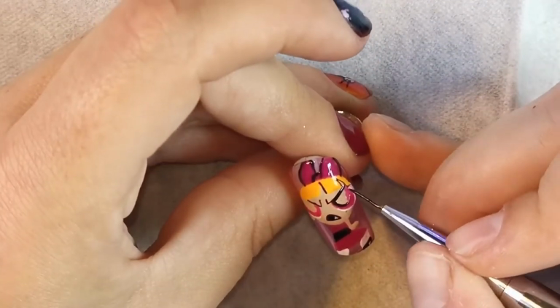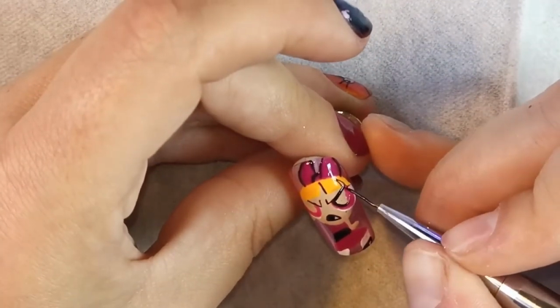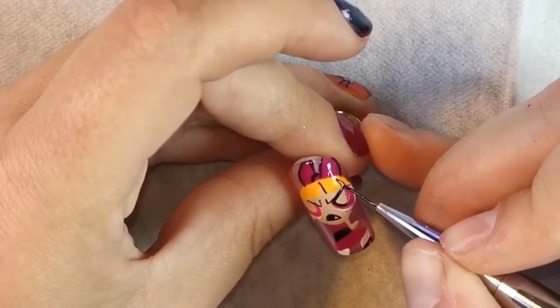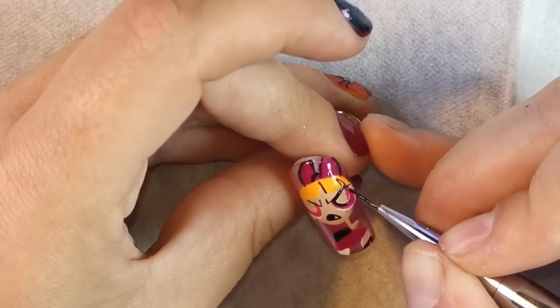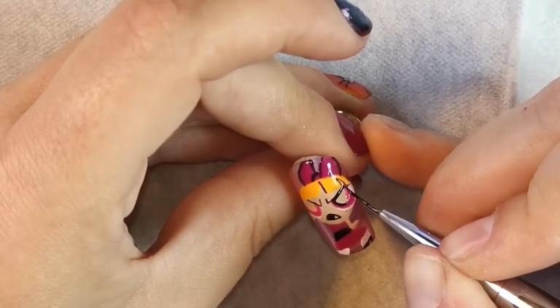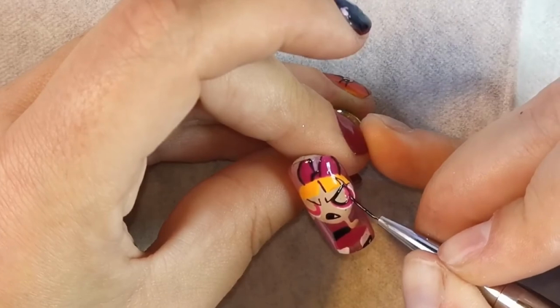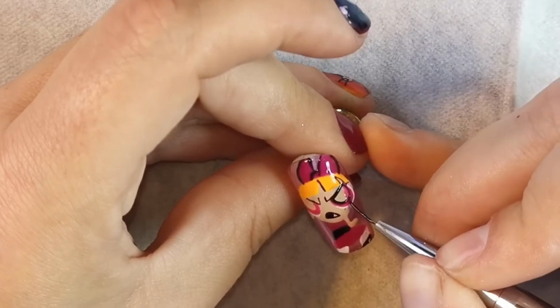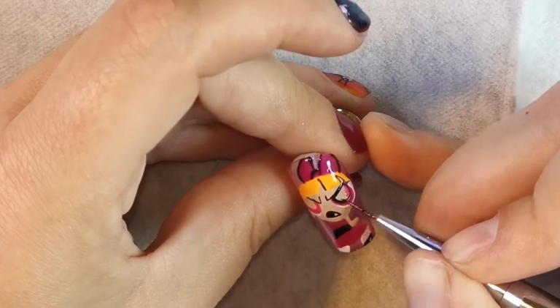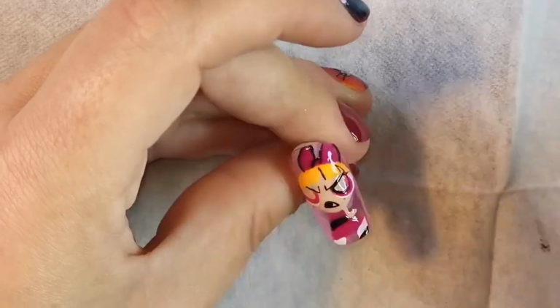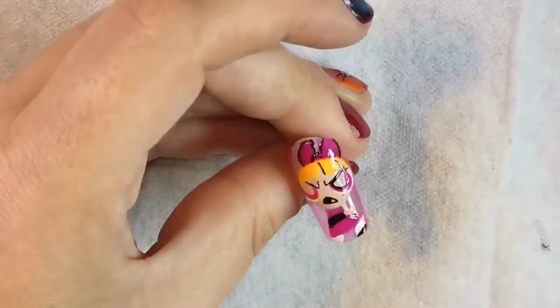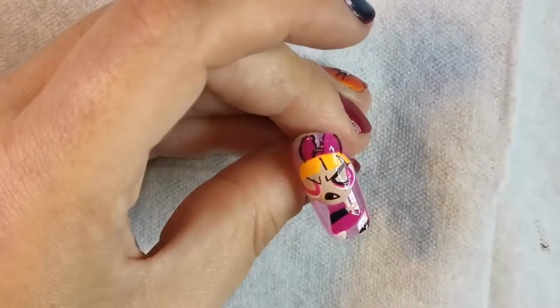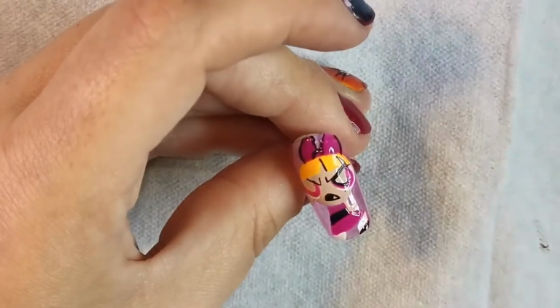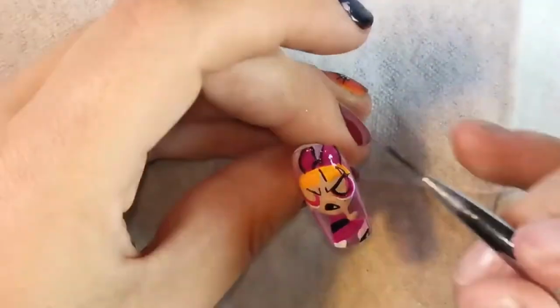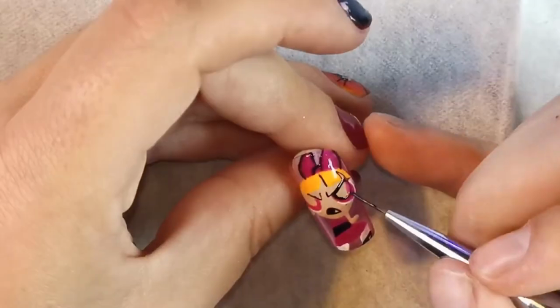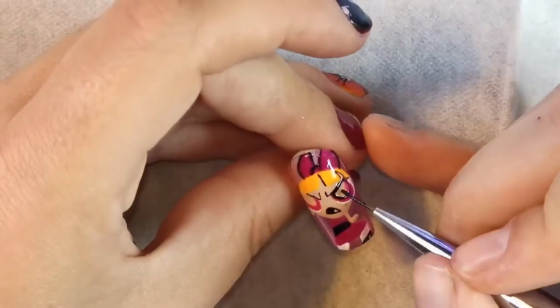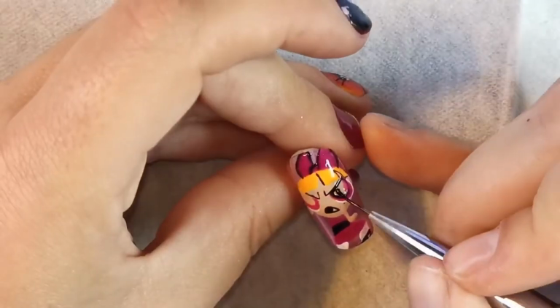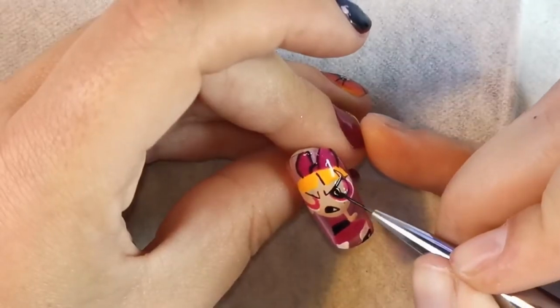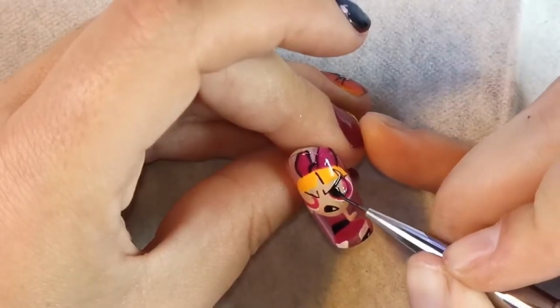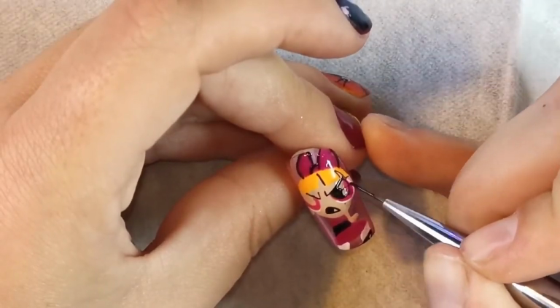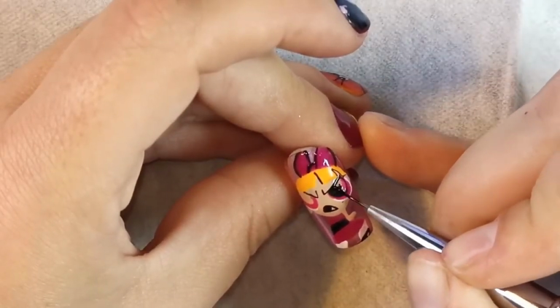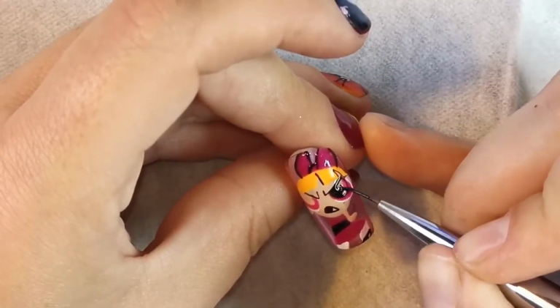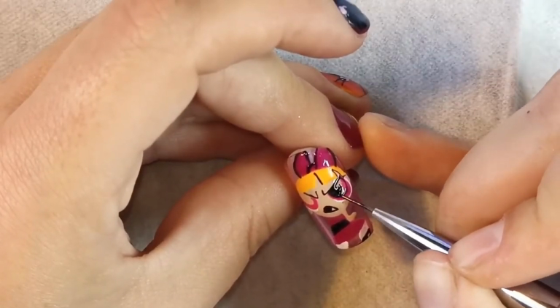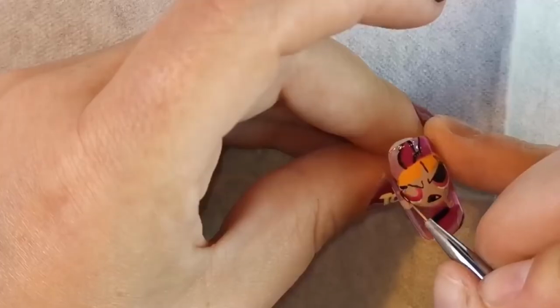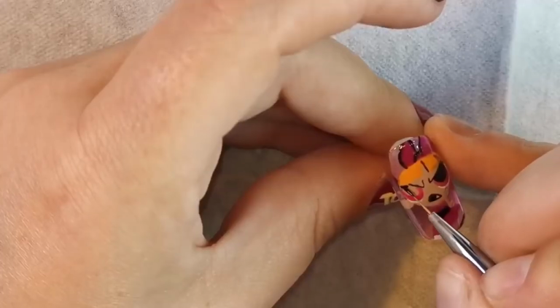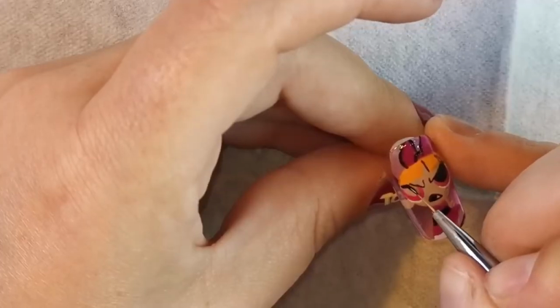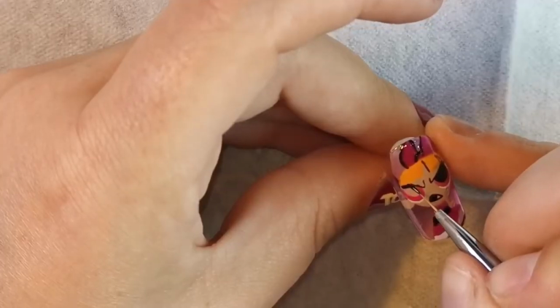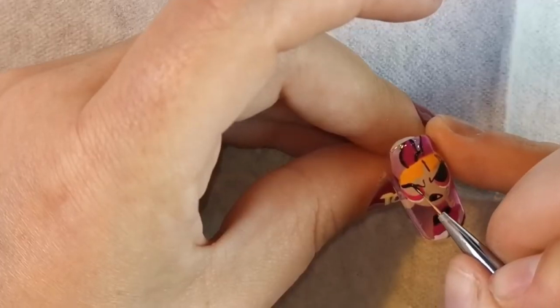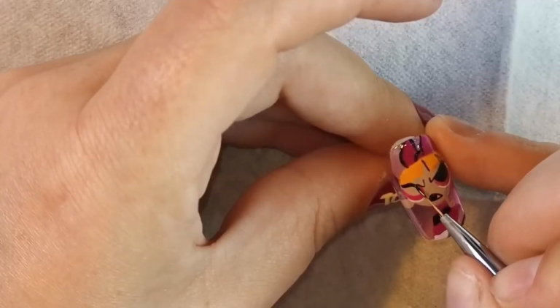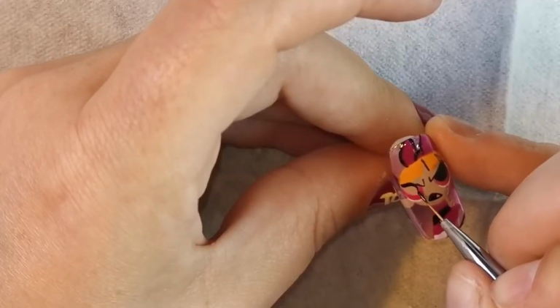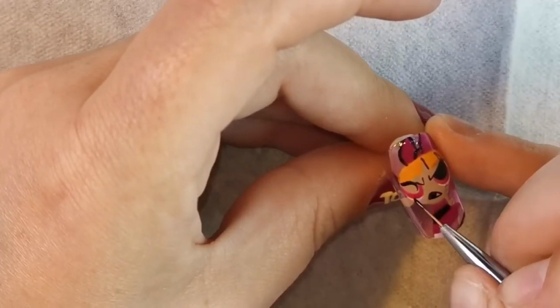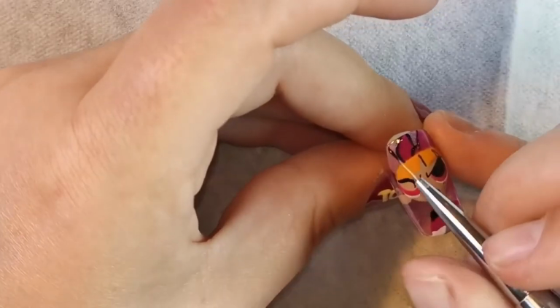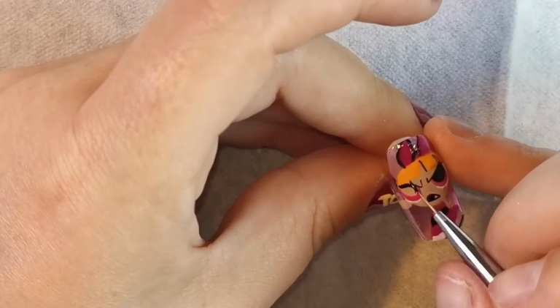I noticed while I painted her mouth I forgot to give her a tongue, so at the end you'll notice she's got her beige tongue - haha, oops!